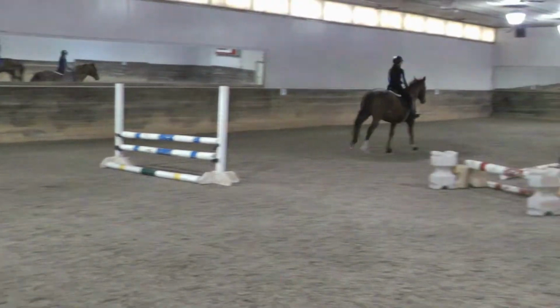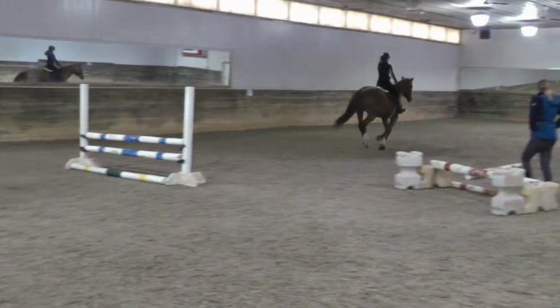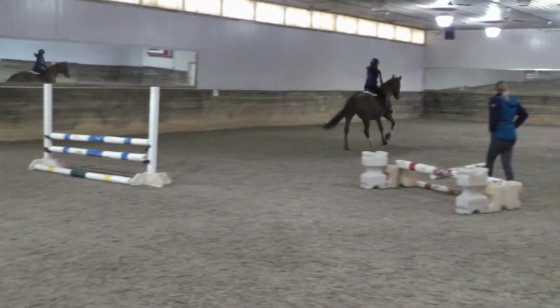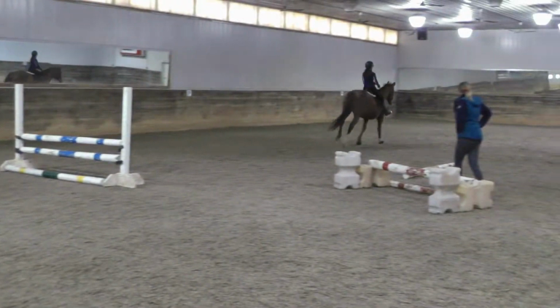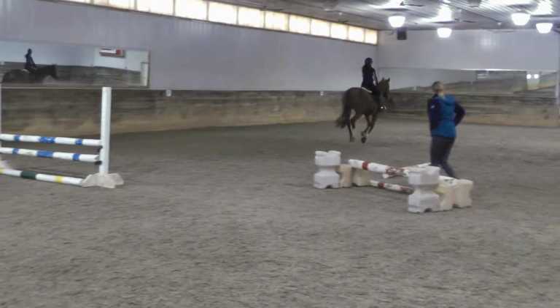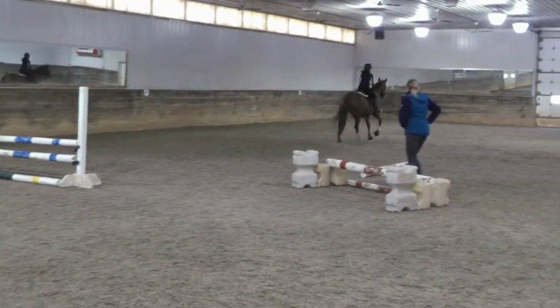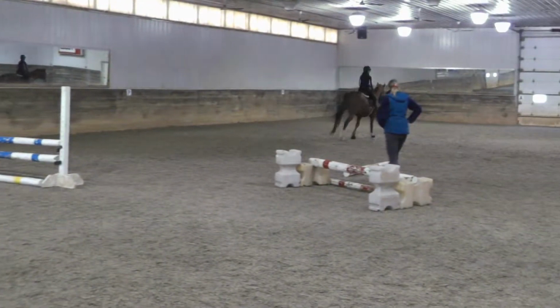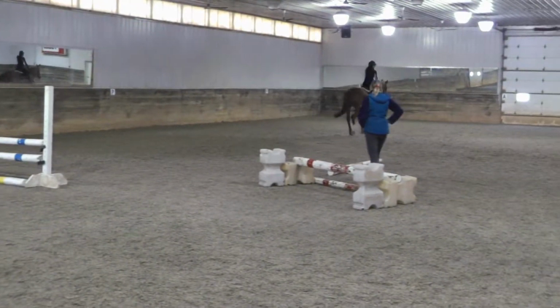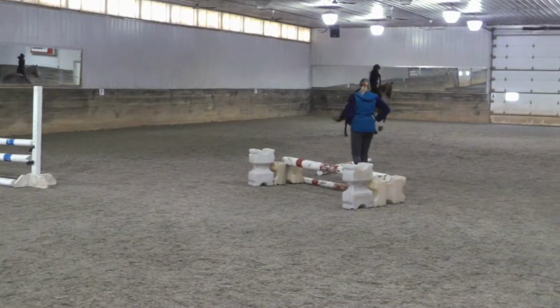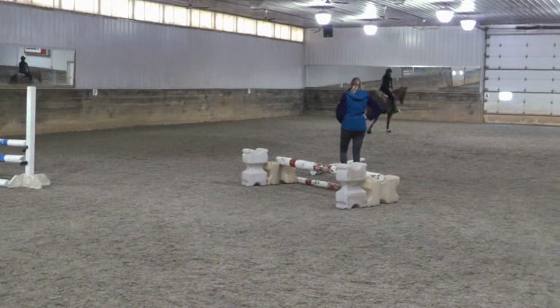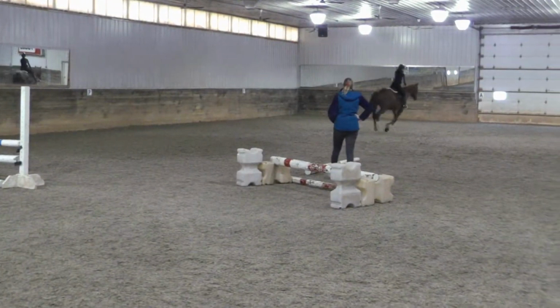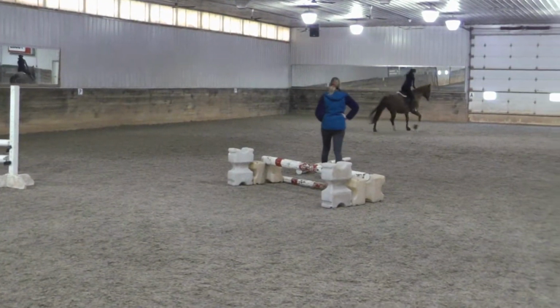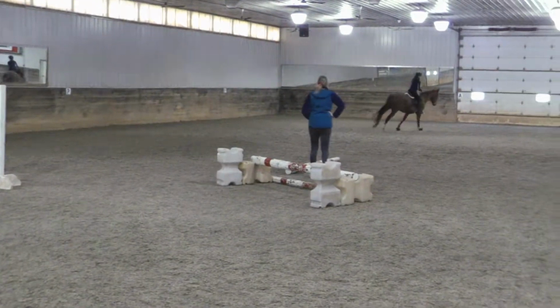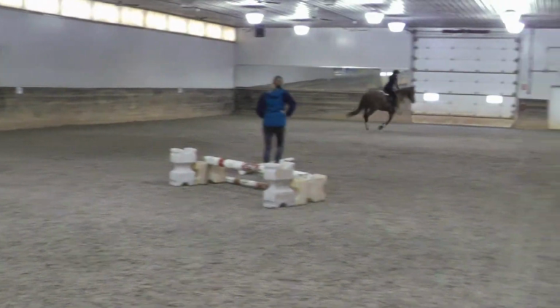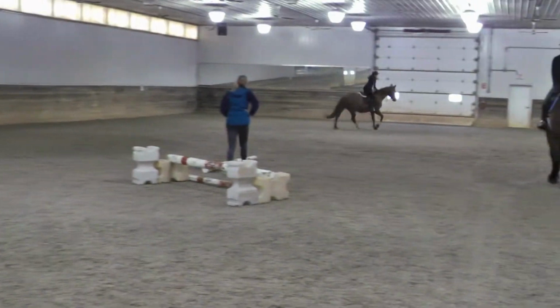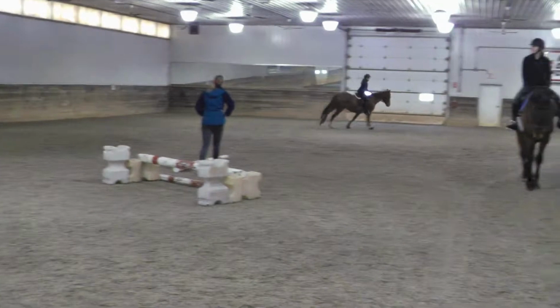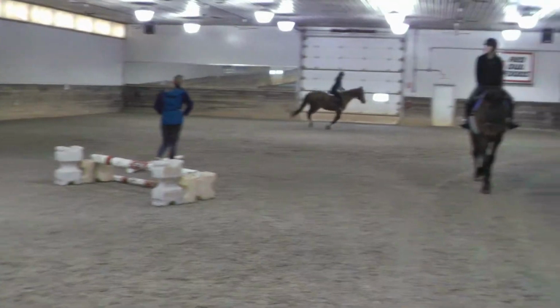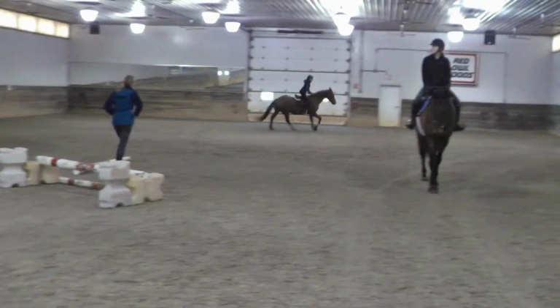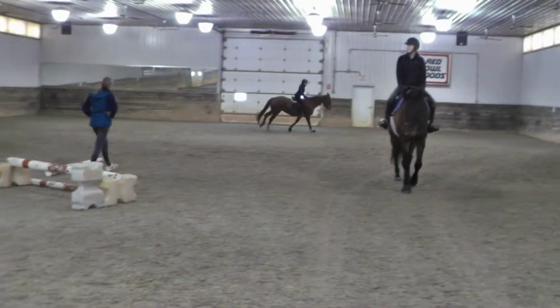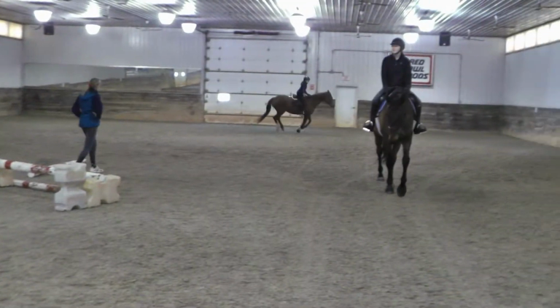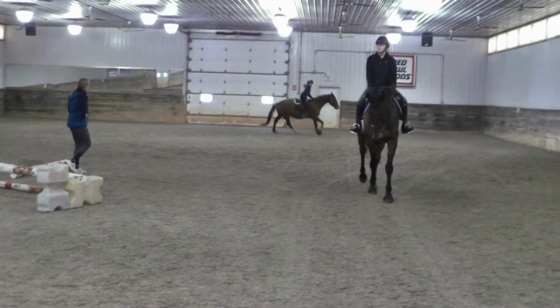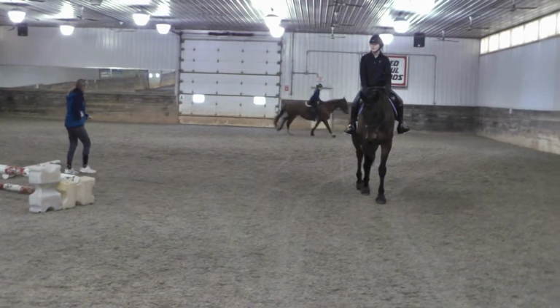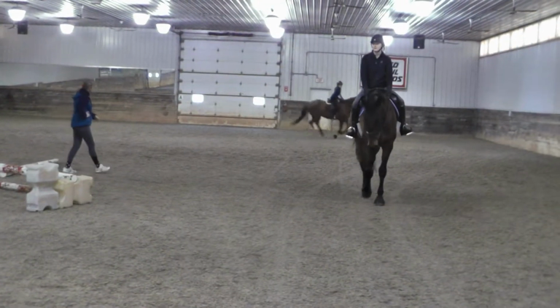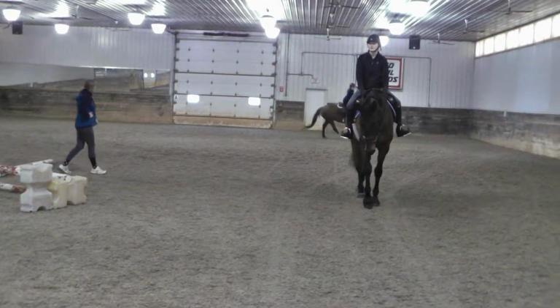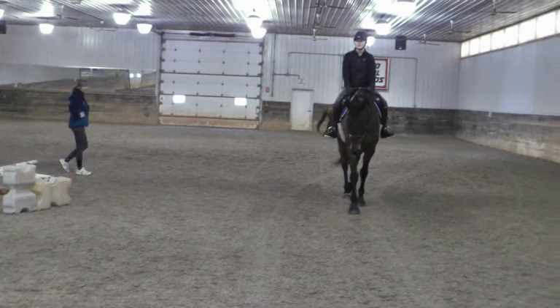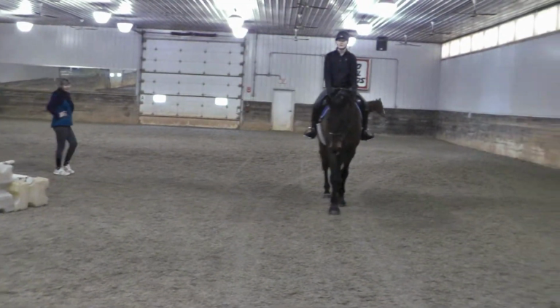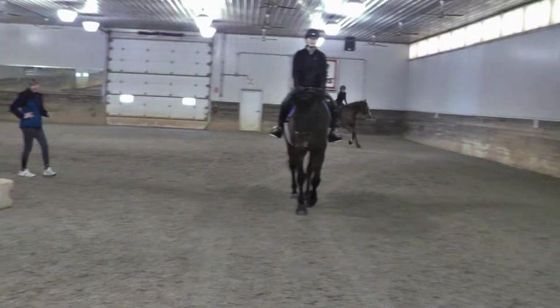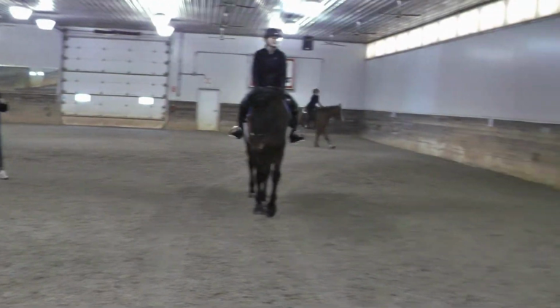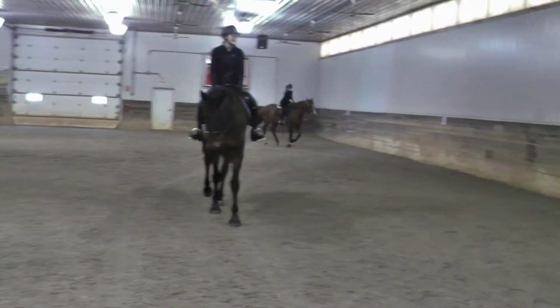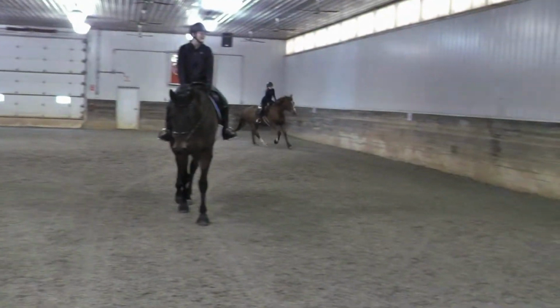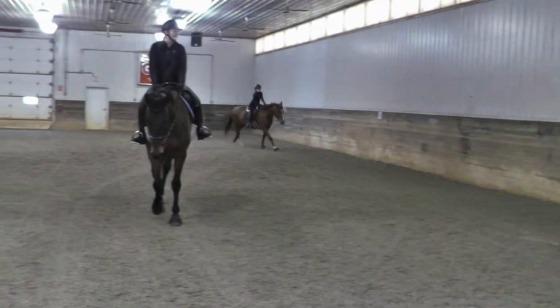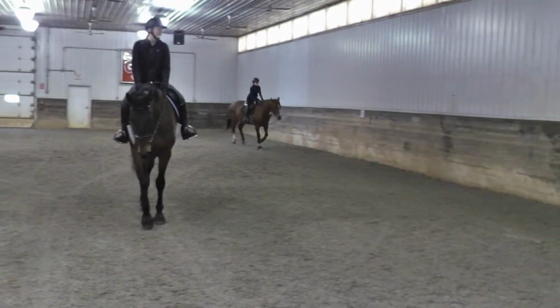One more time. Up off the back of the long side. Control. Catch. Control. Four.